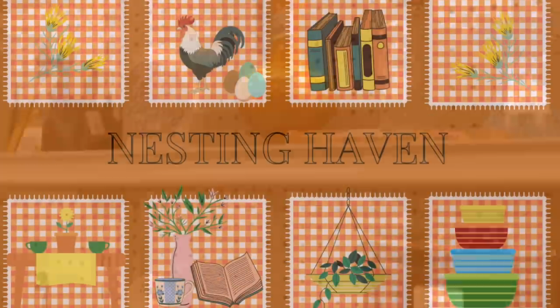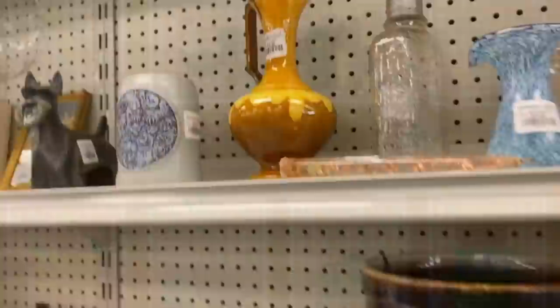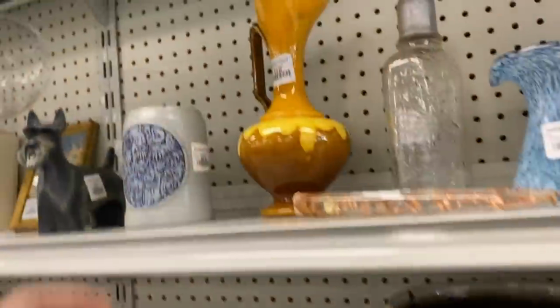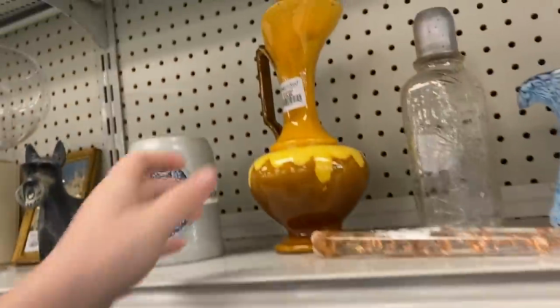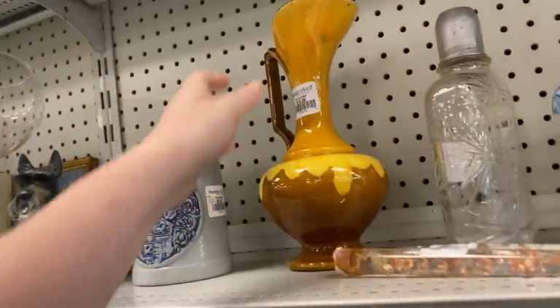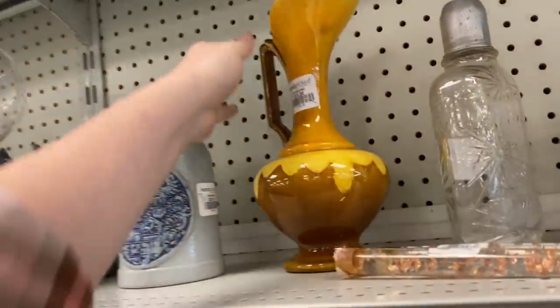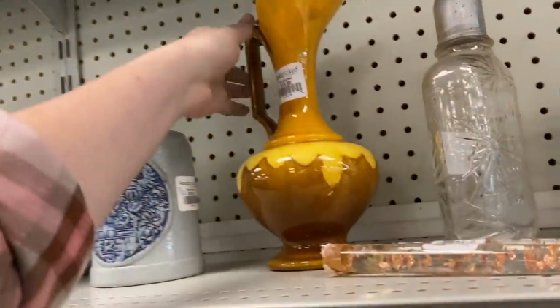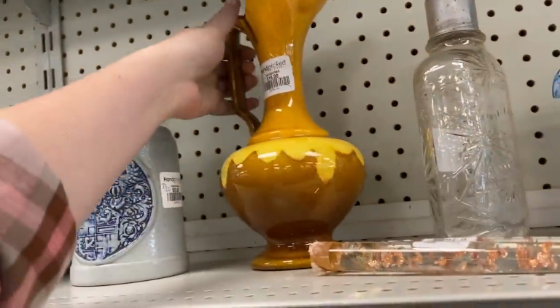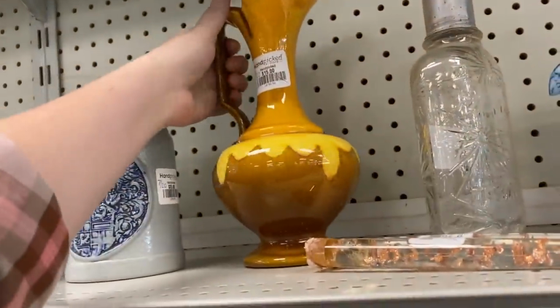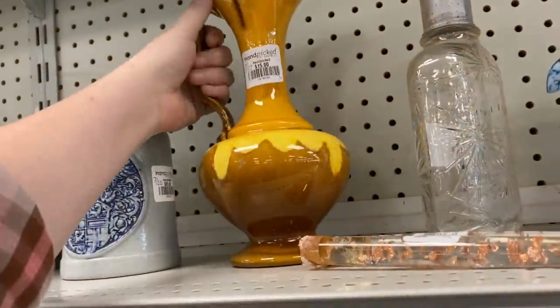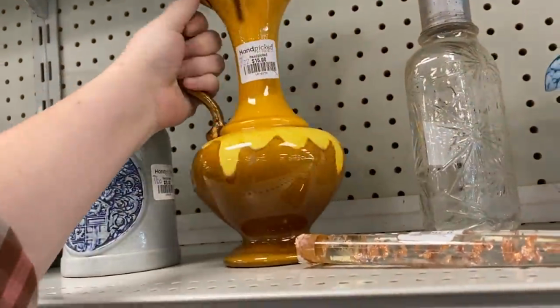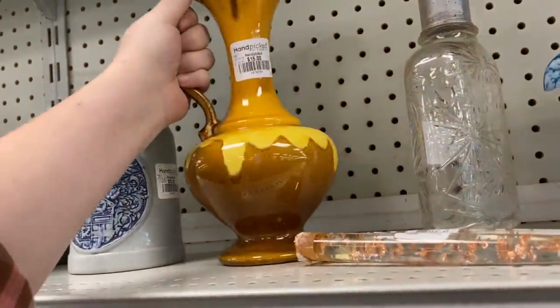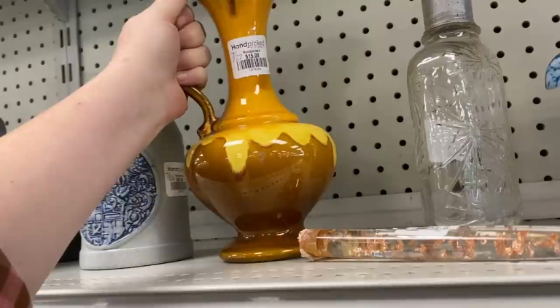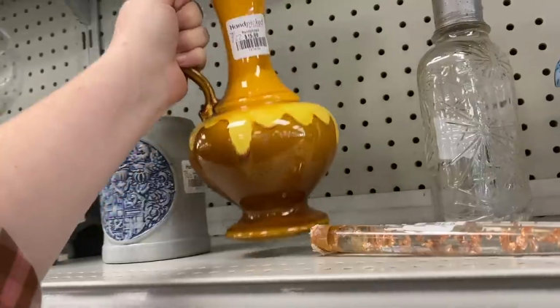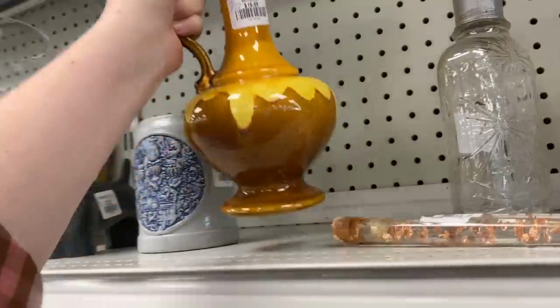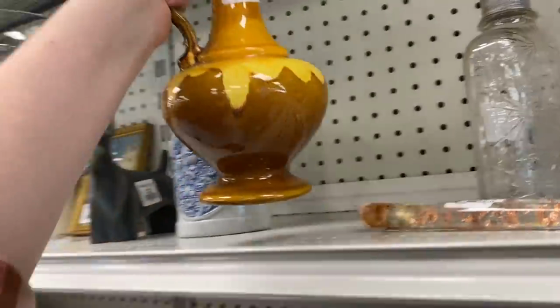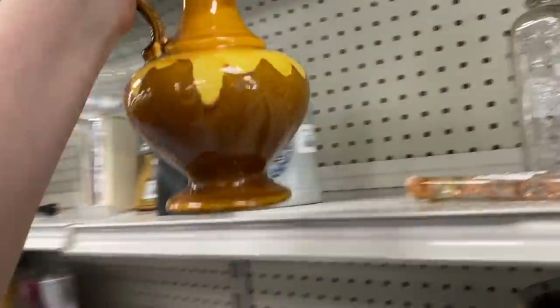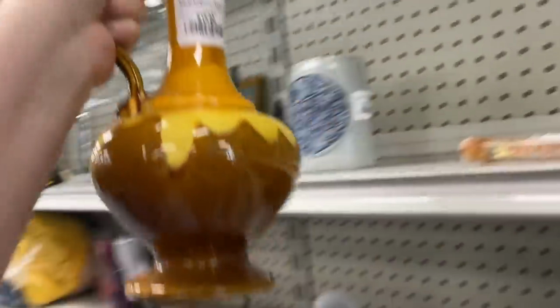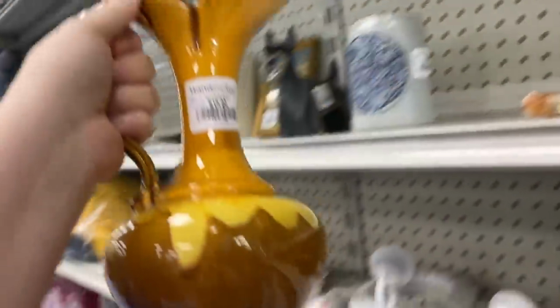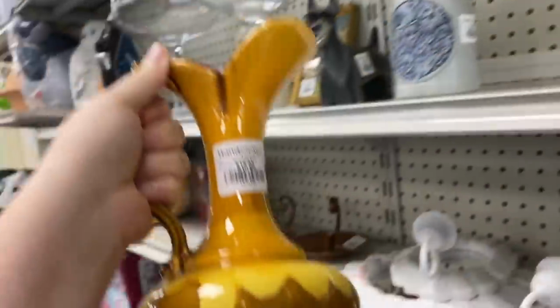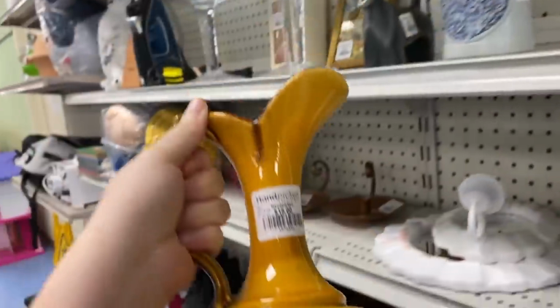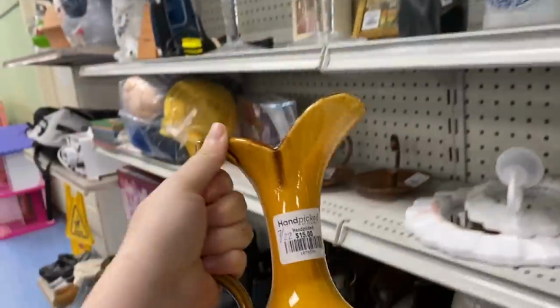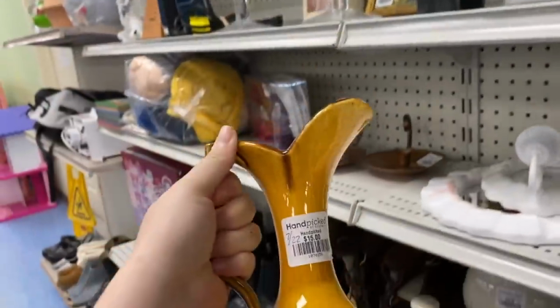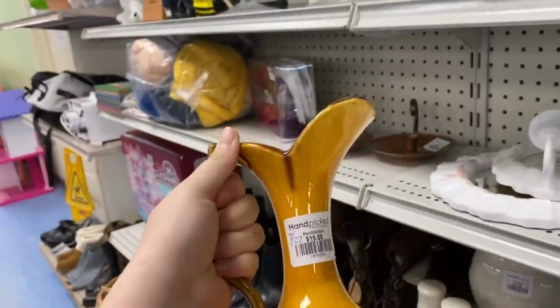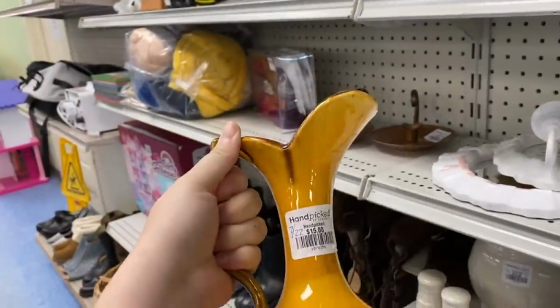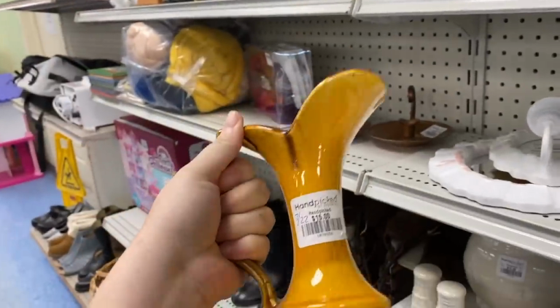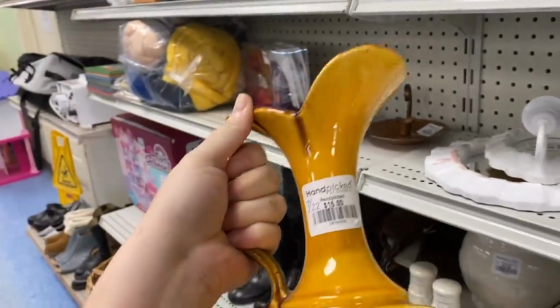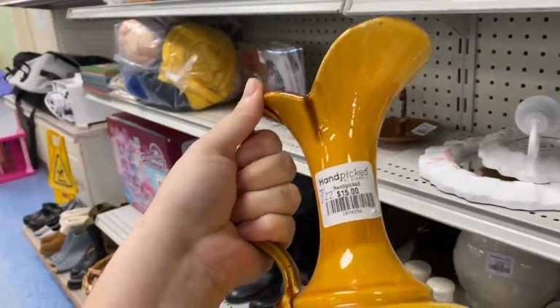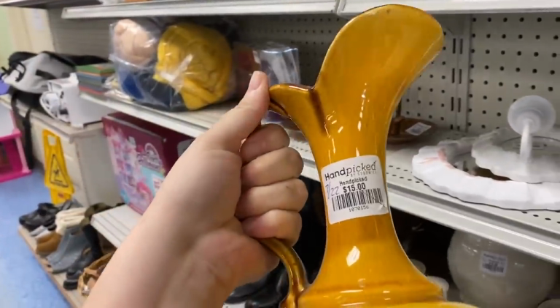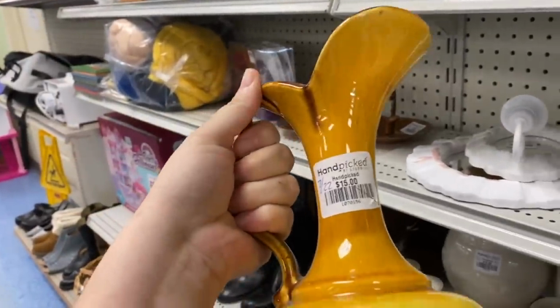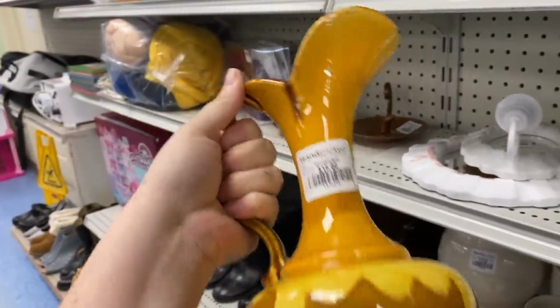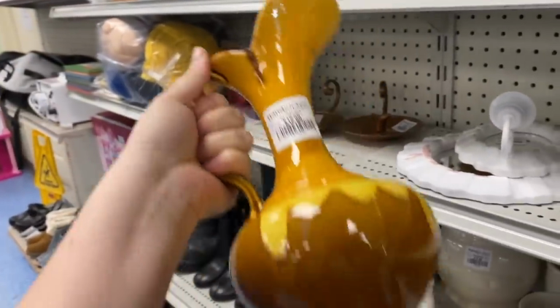We are back at Goodwill. Let's do some thrift shopping and see what we can find for vintage.